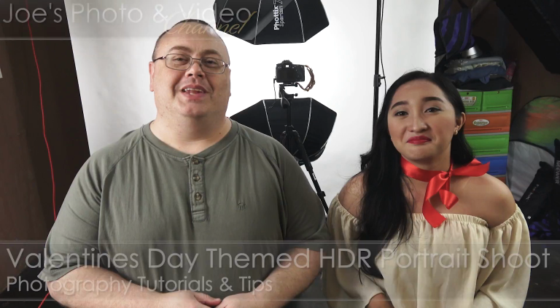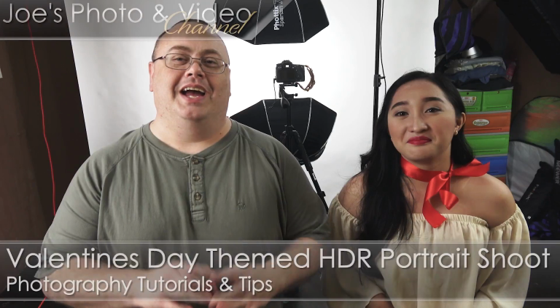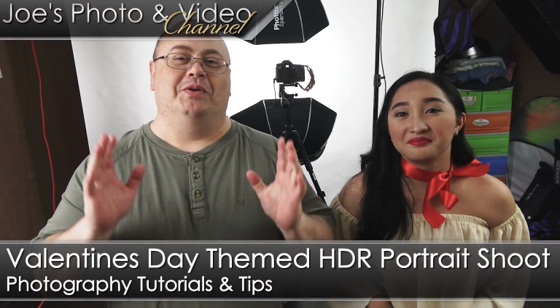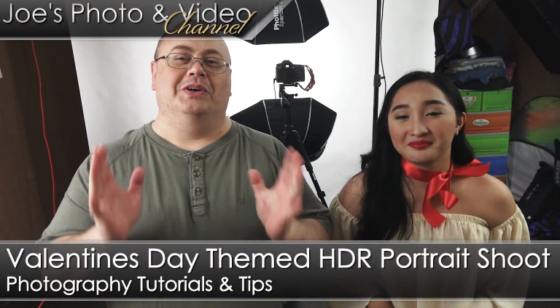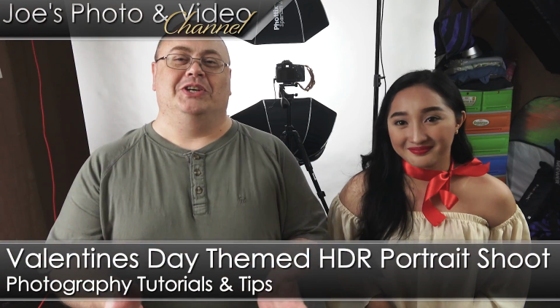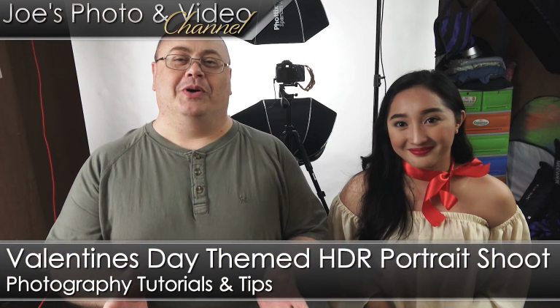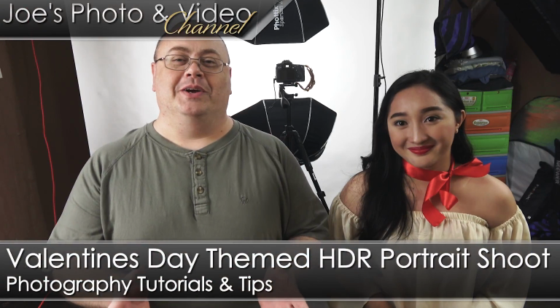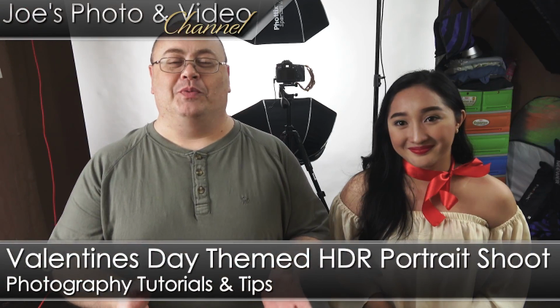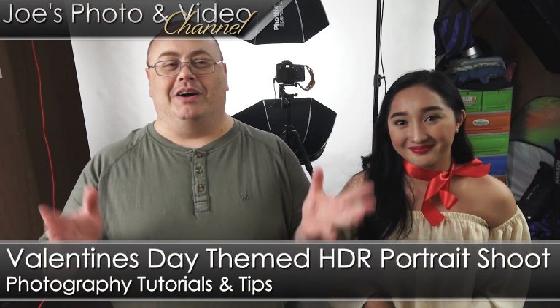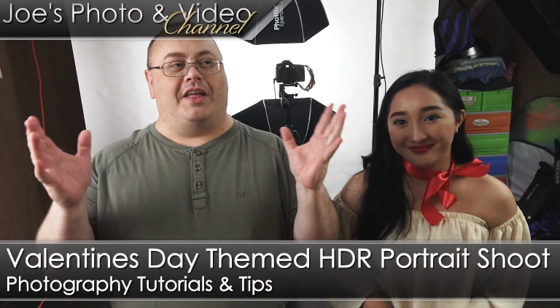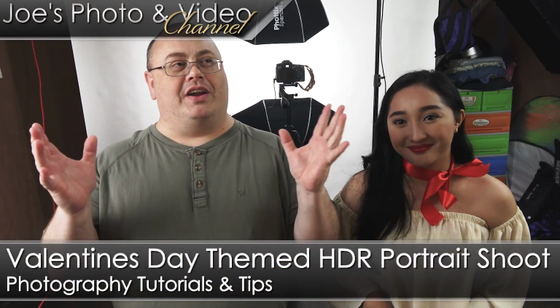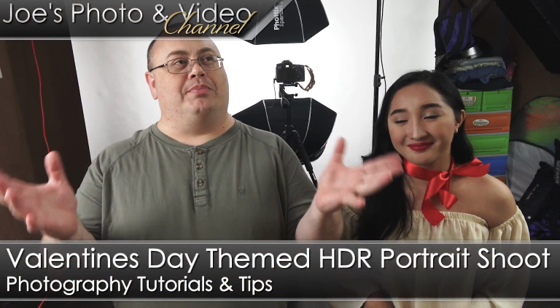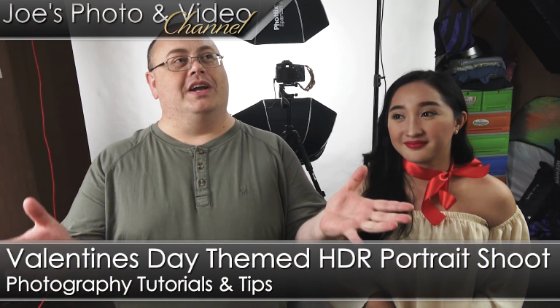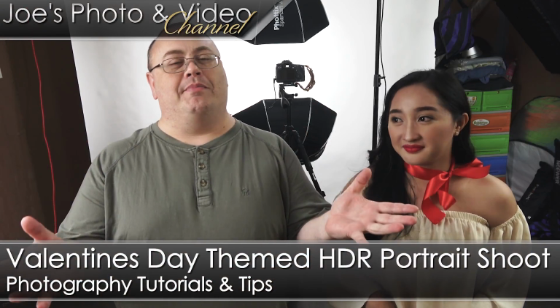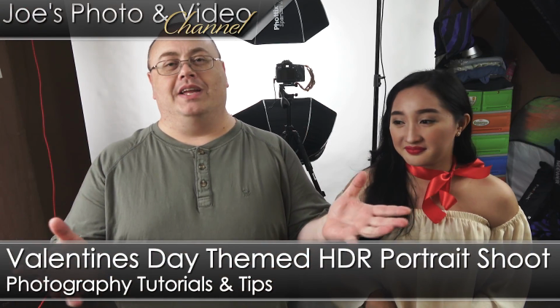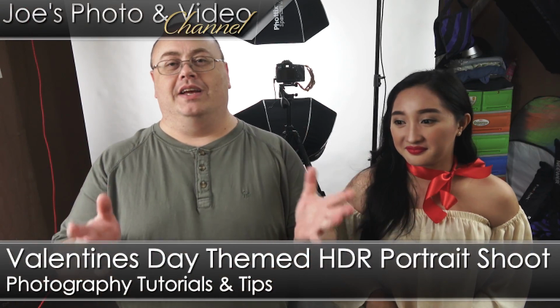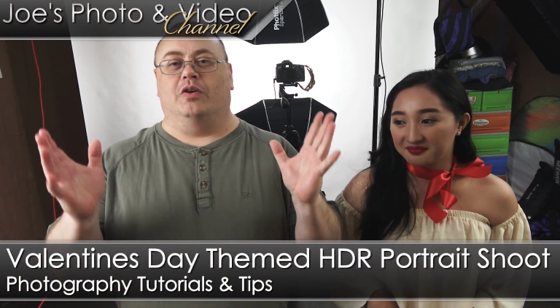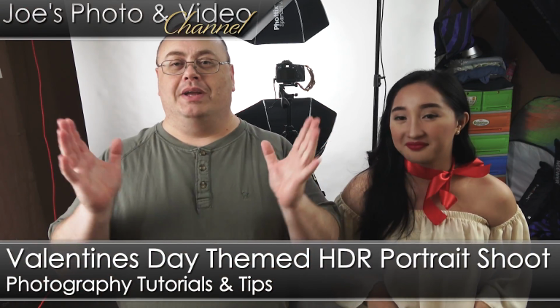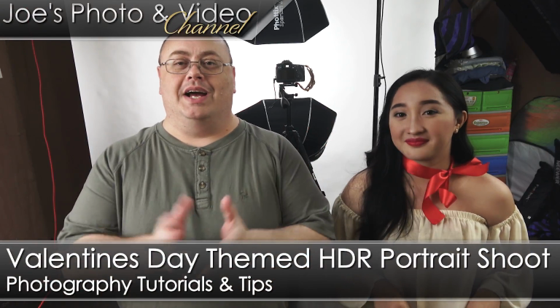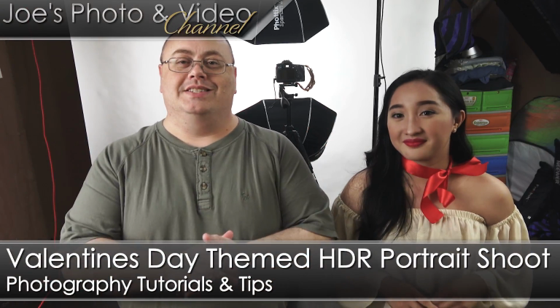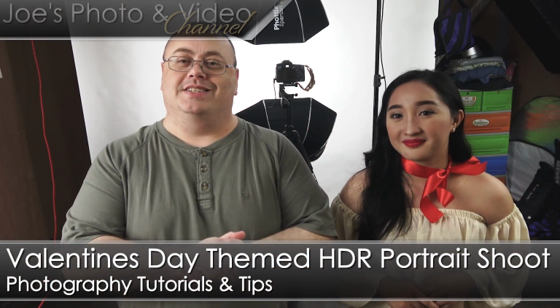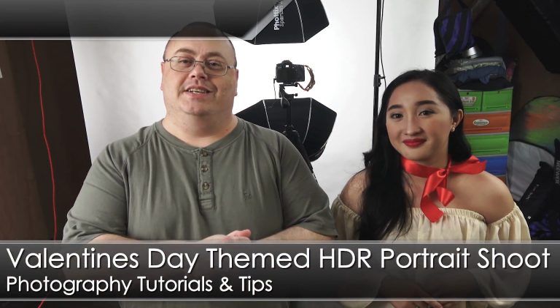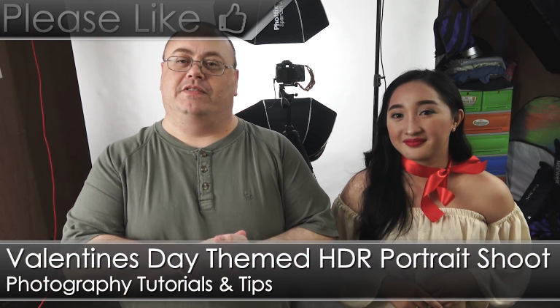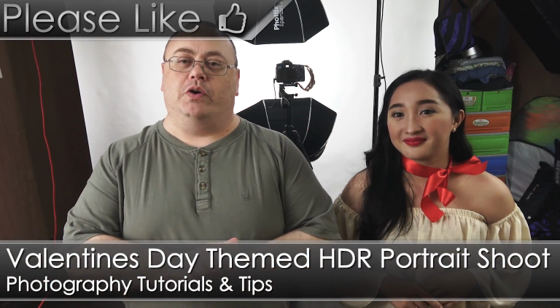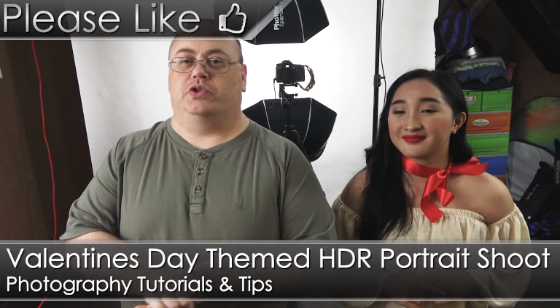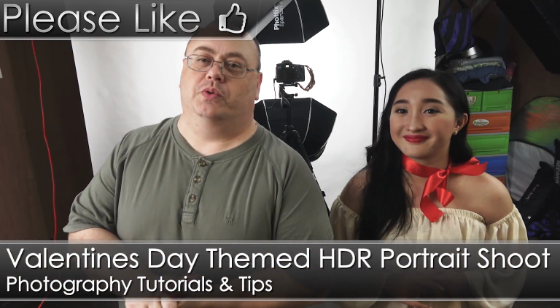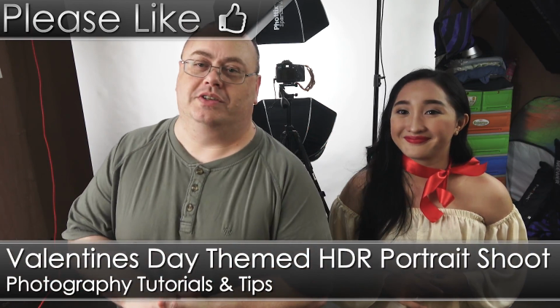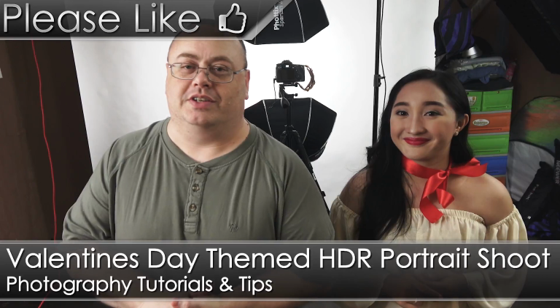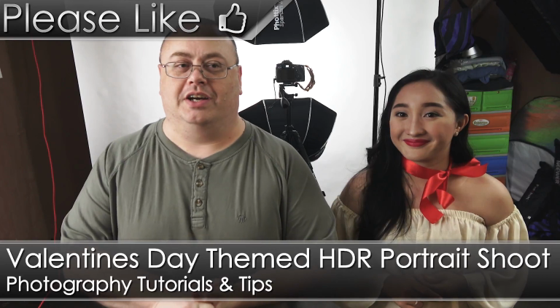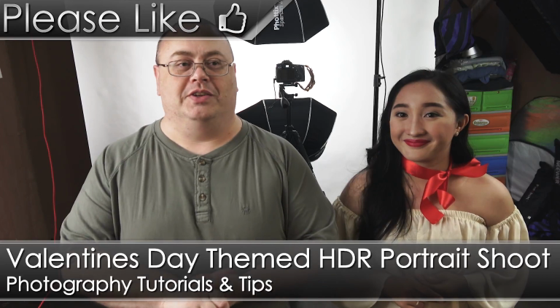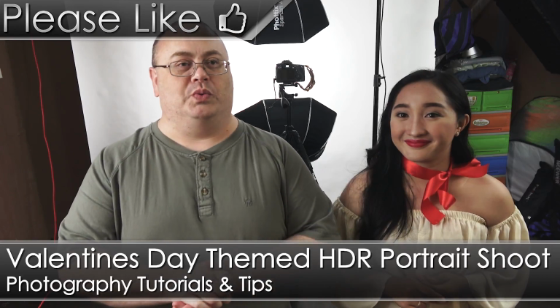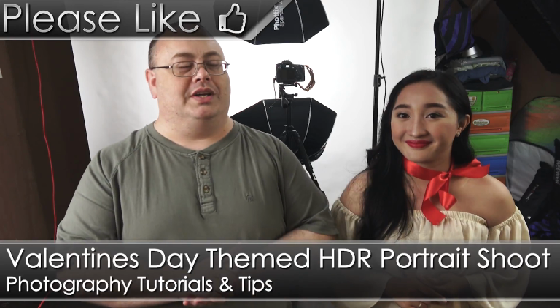Hey everyone, Joe here. I thought I'd bring everybody in on a behind-the-scenes photo shoot with us this week.